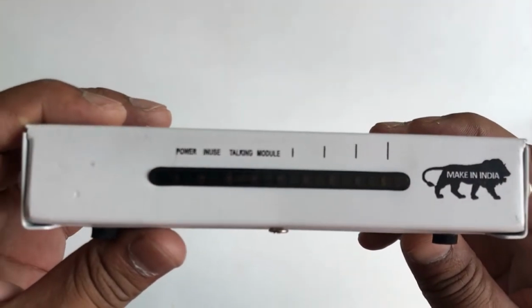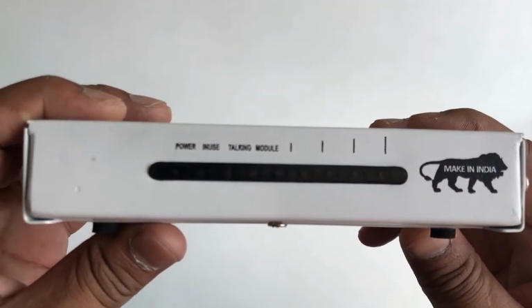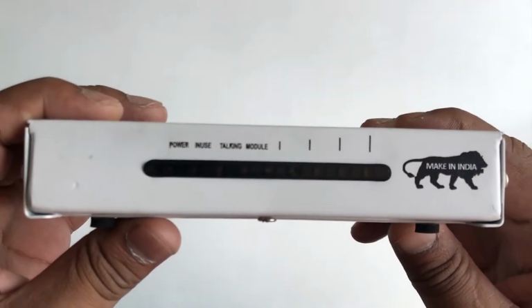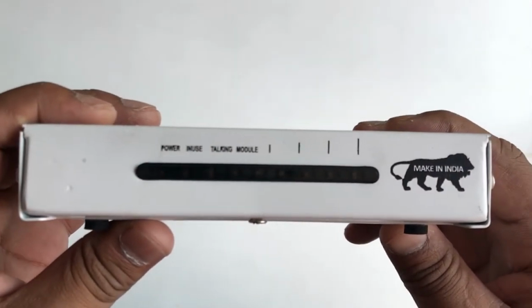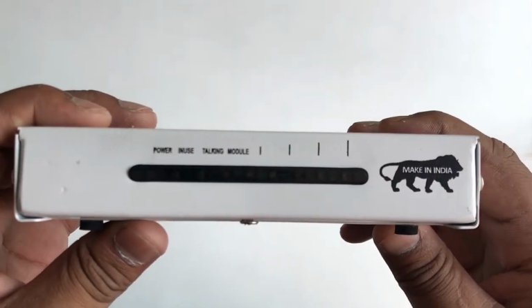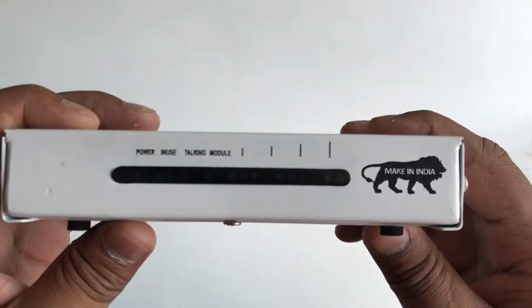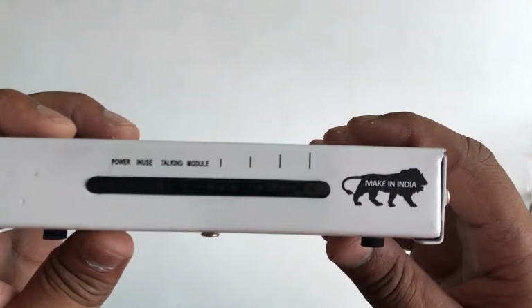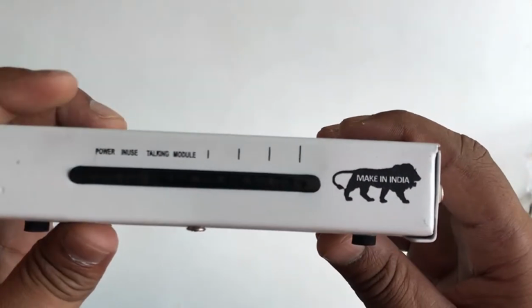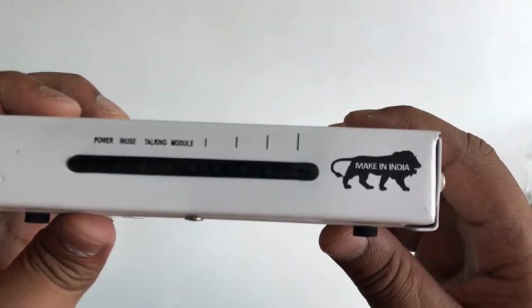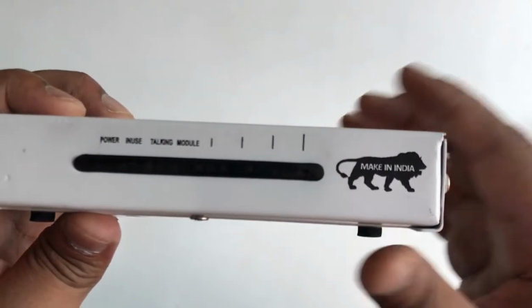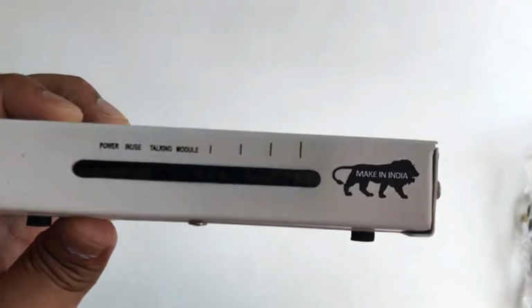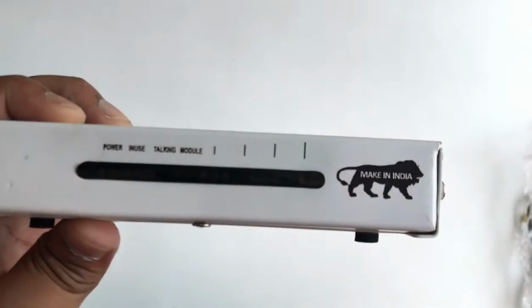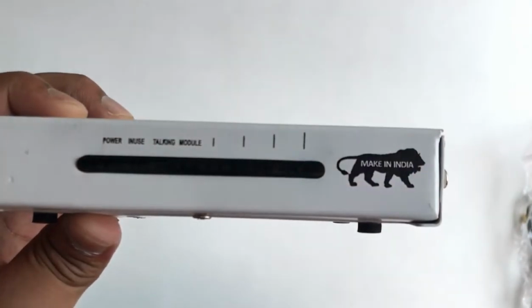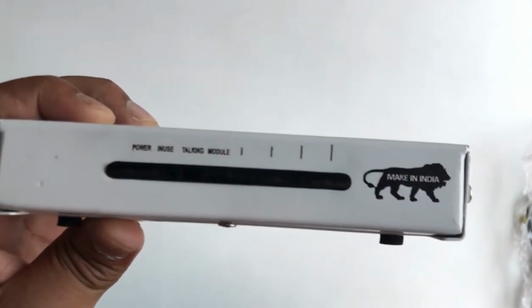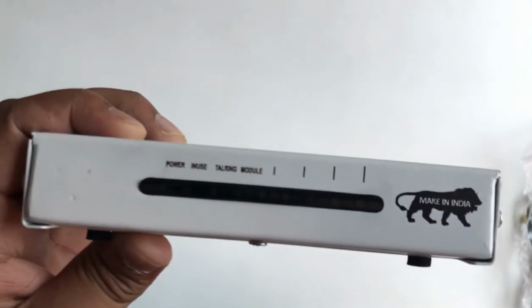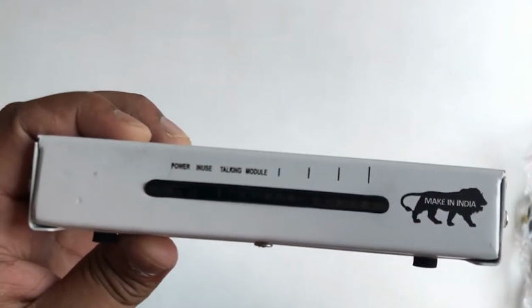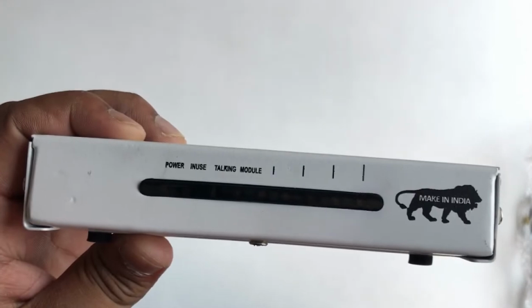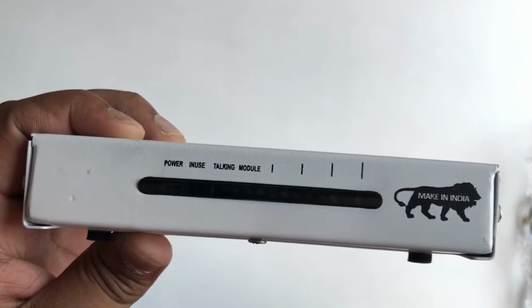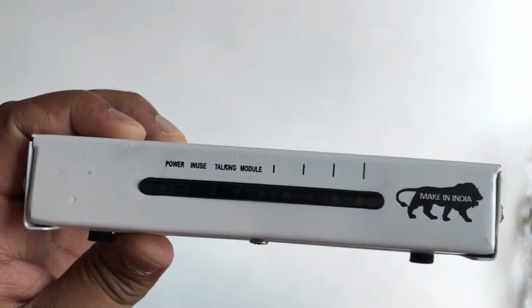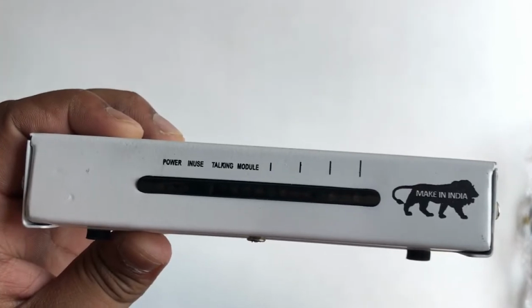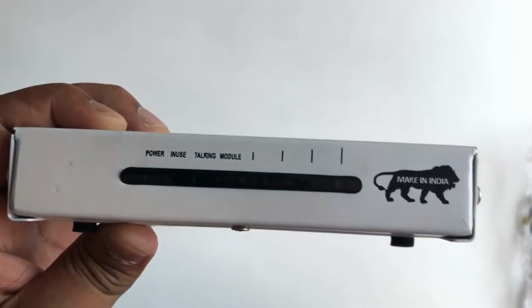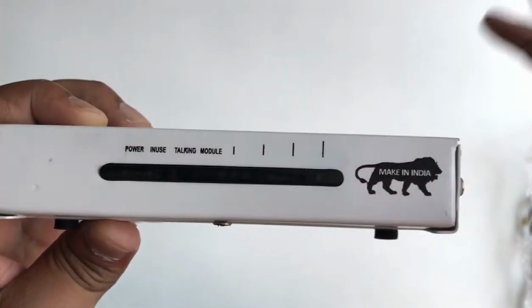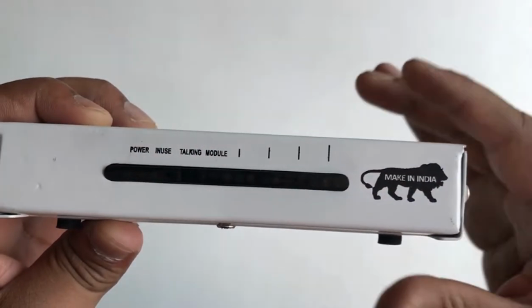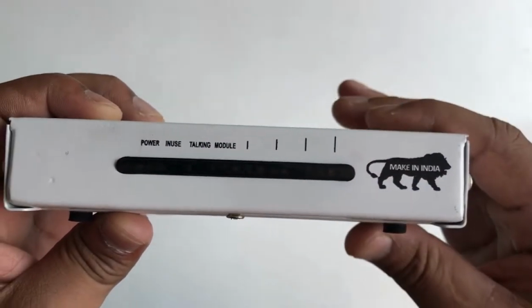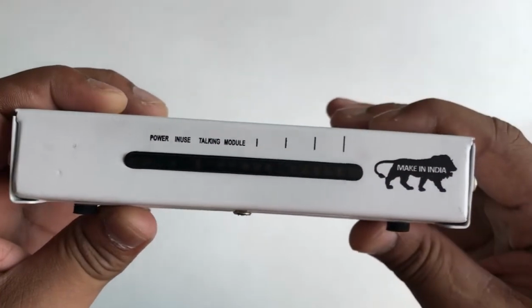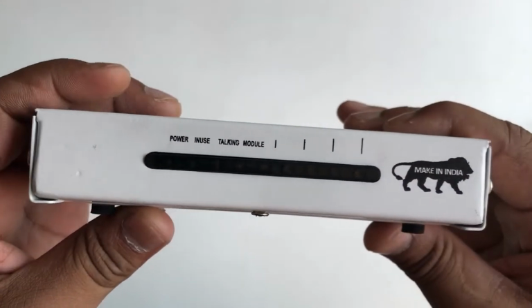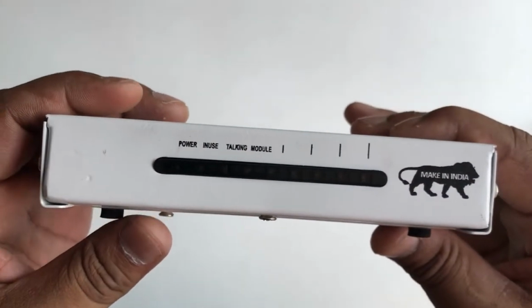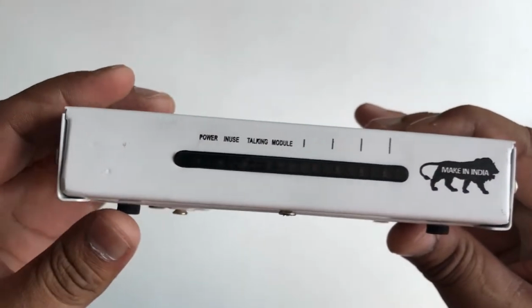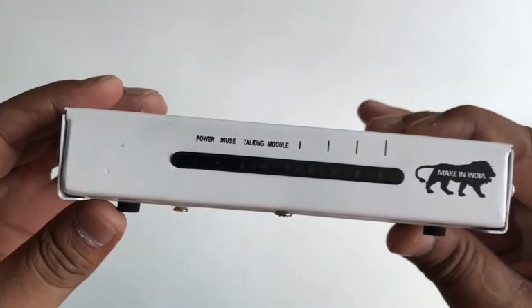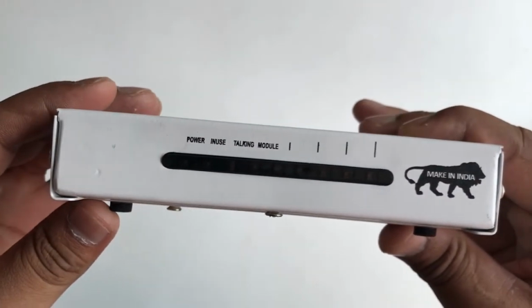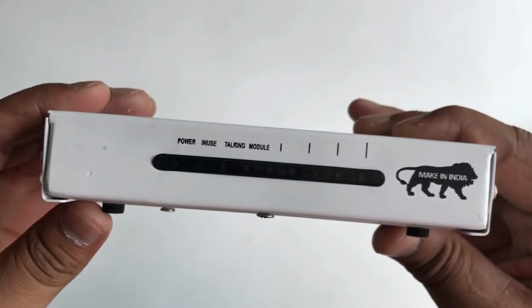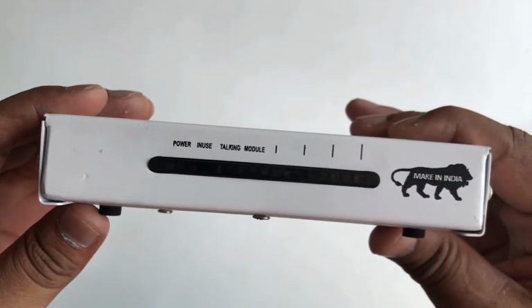This is the front panel. Here you can find the LED indicators and the Make in India logo also.